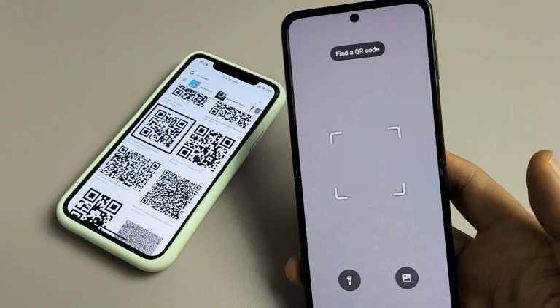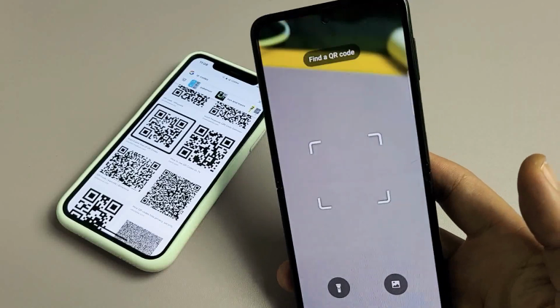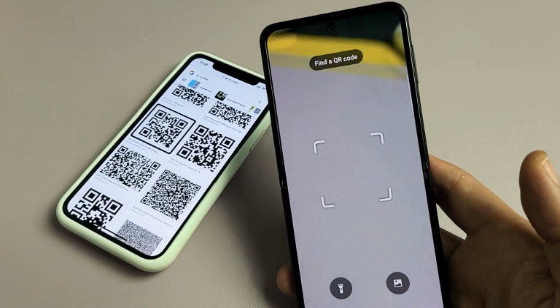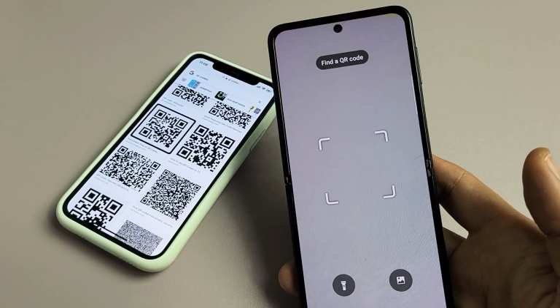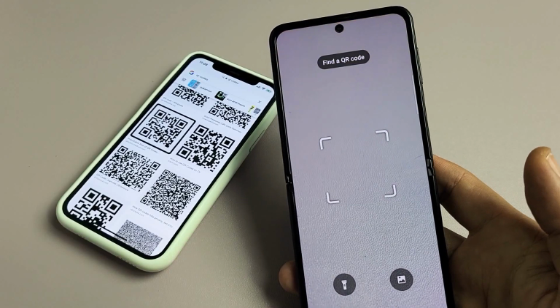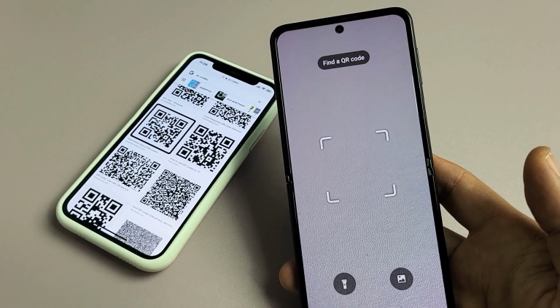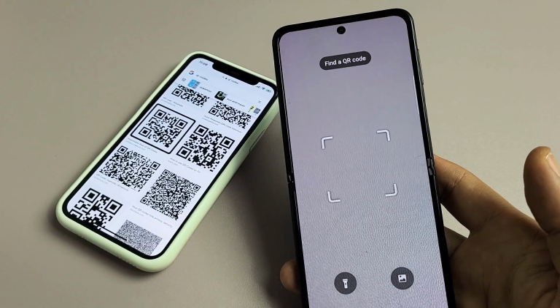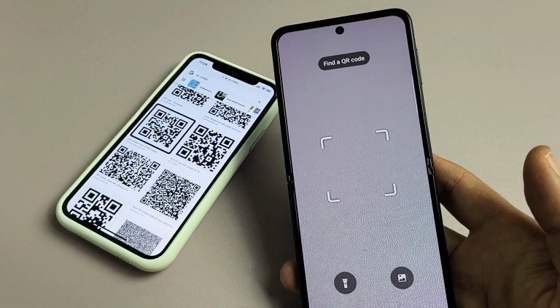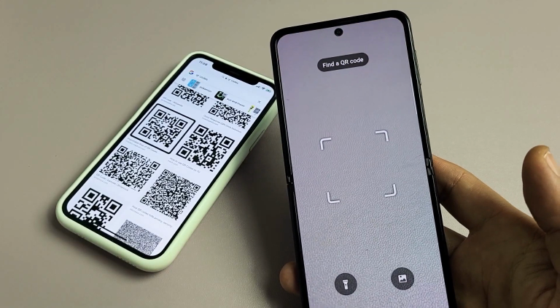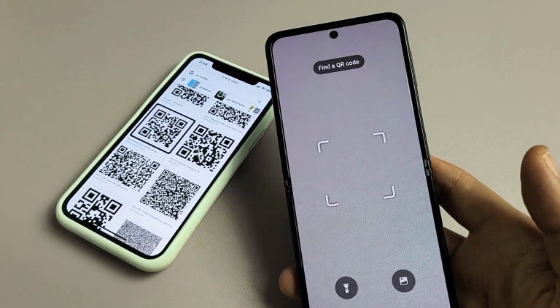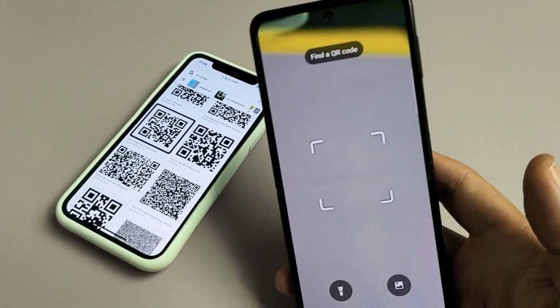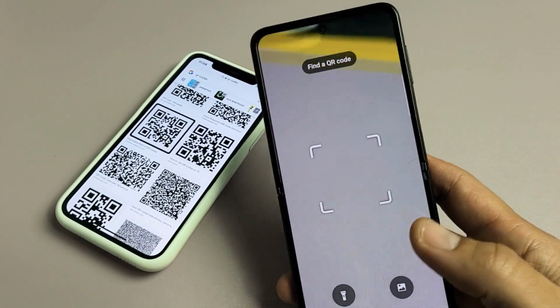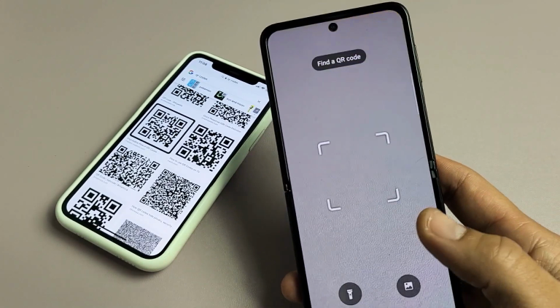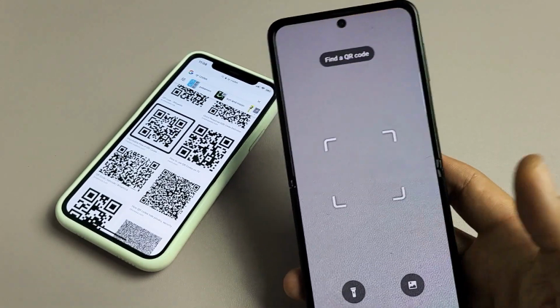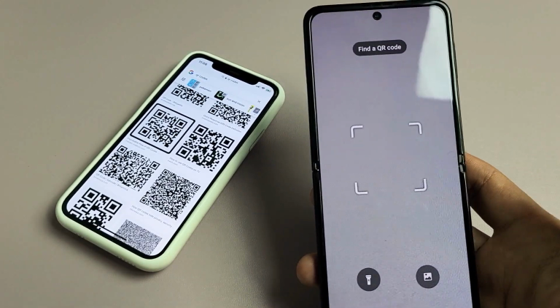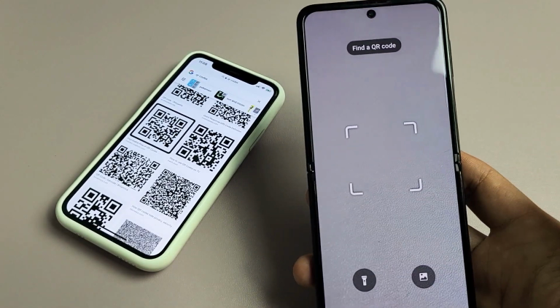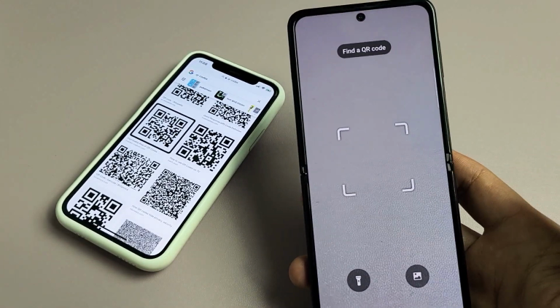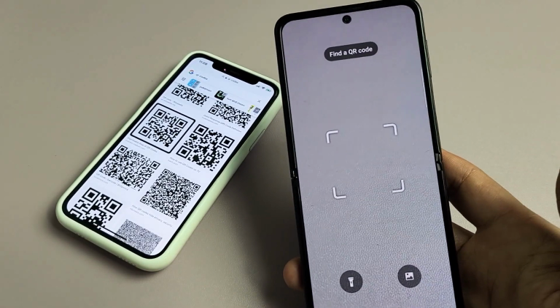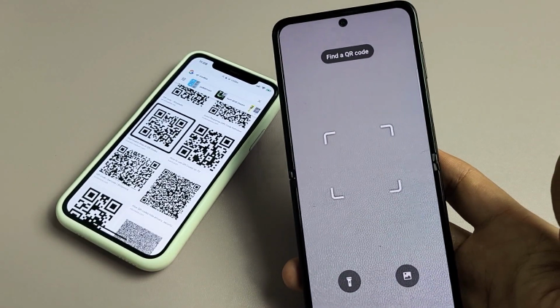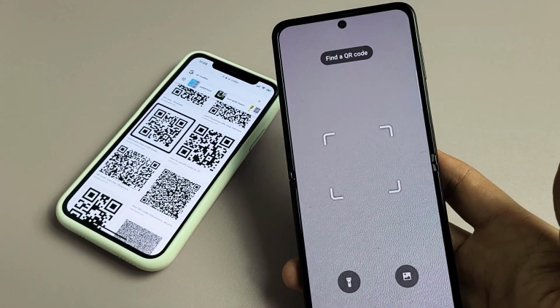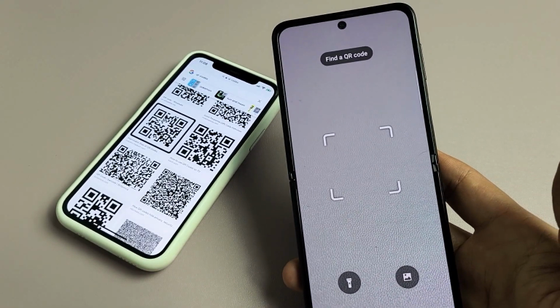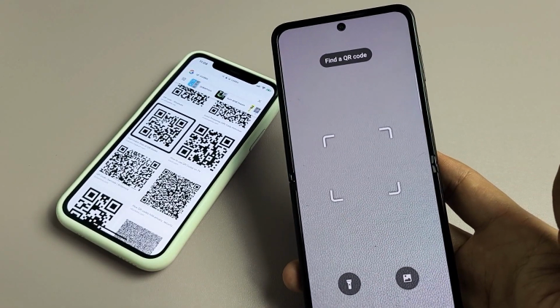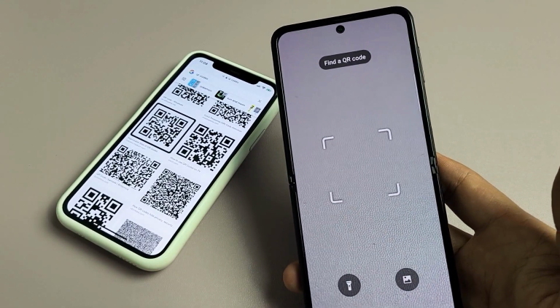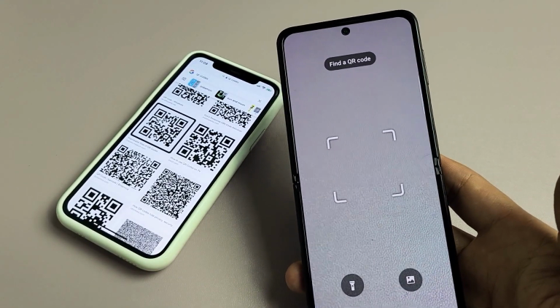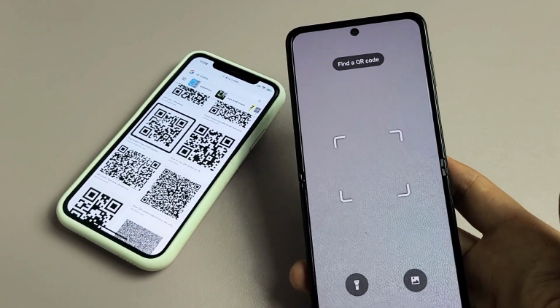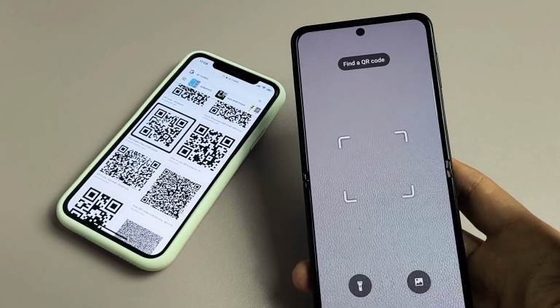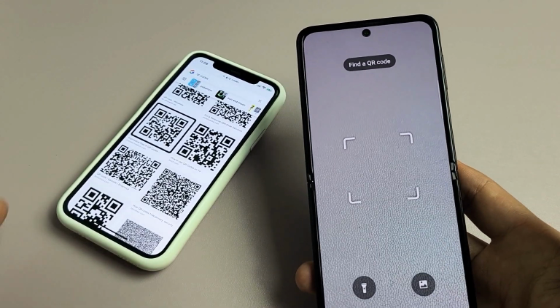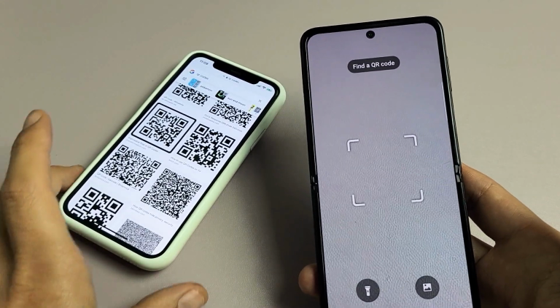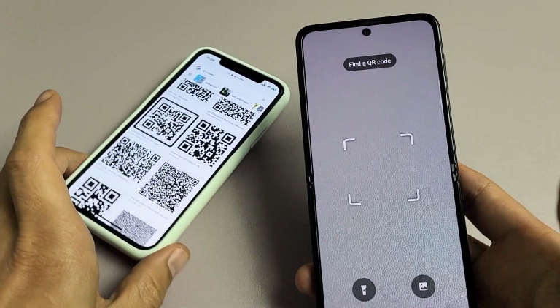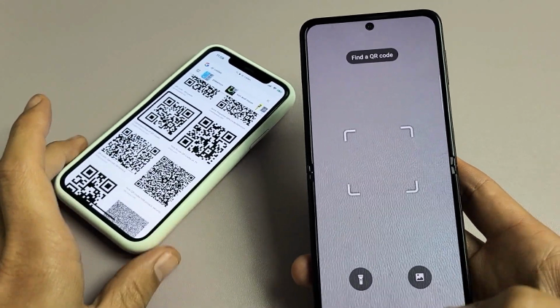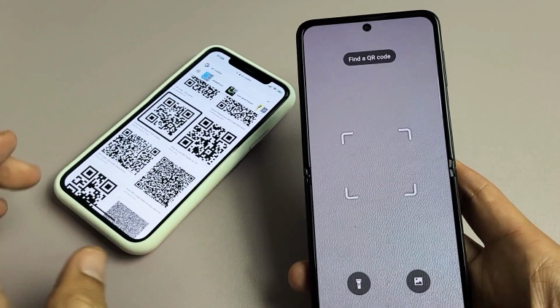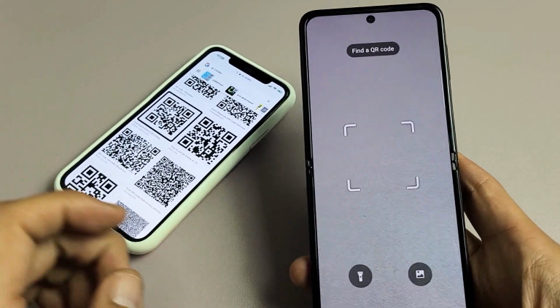I have a Samsung Galaxy Z Flip 3 here. I'm going to show you two ways how you can scan QR codes.